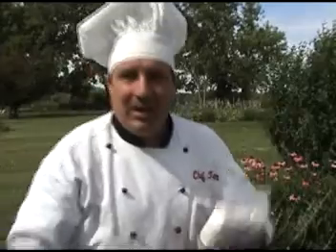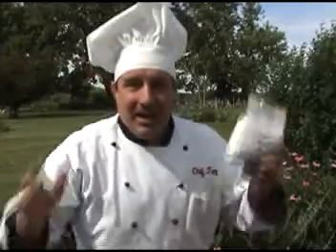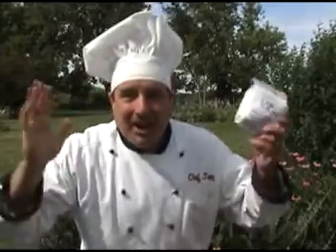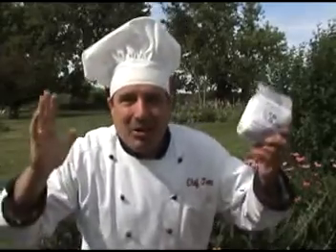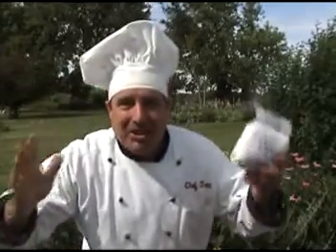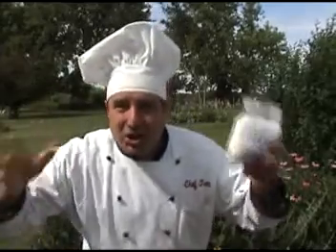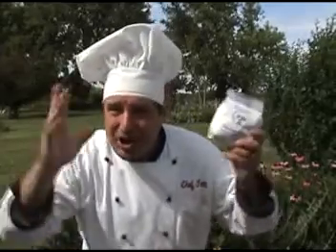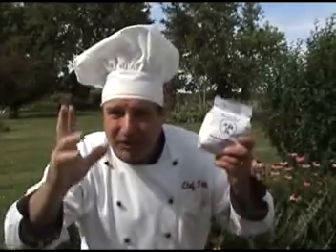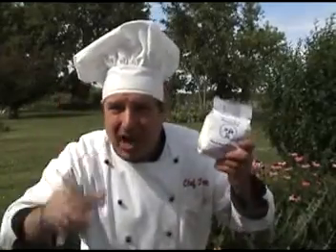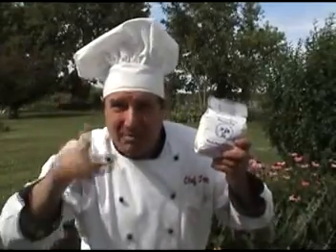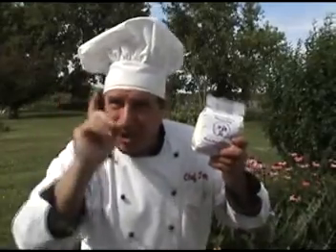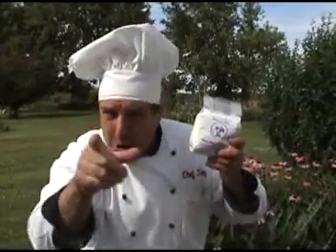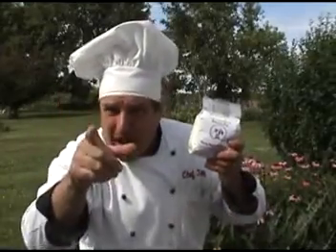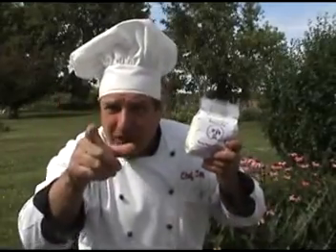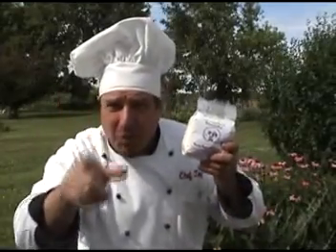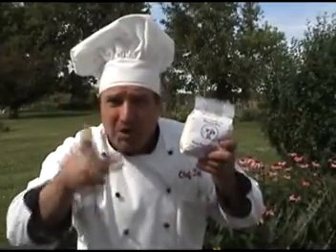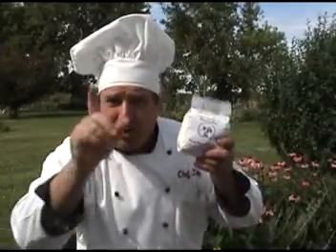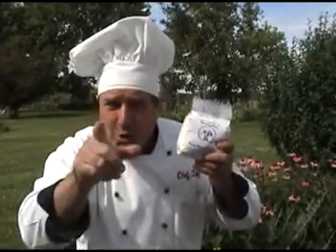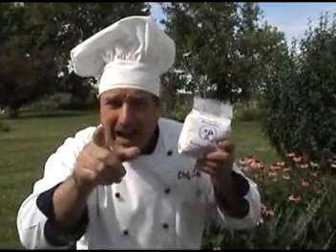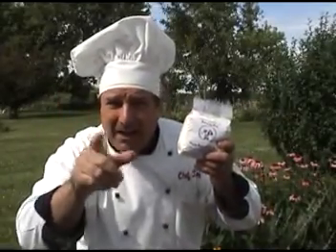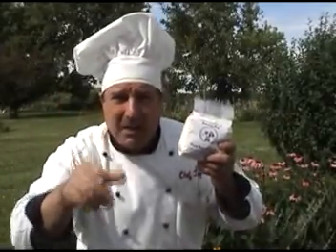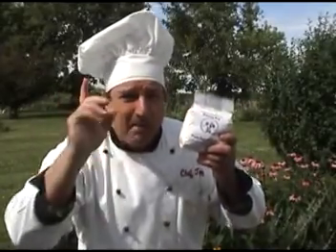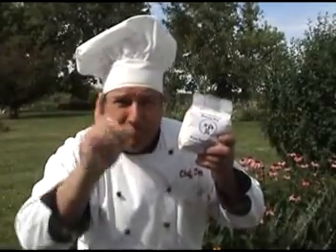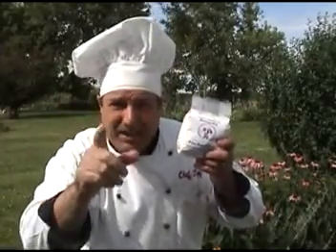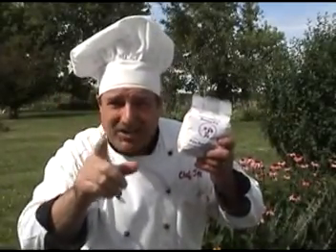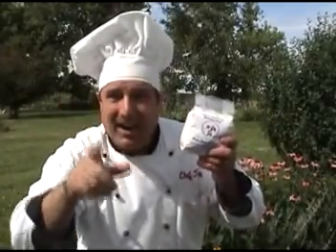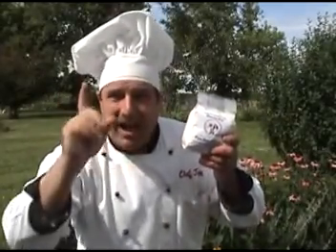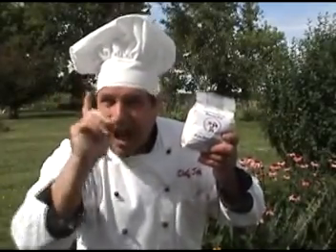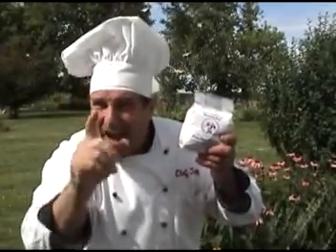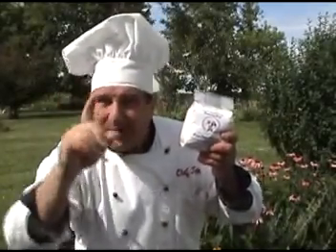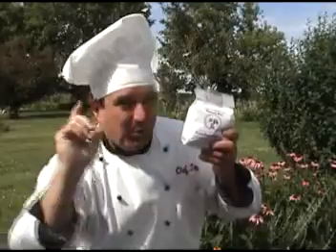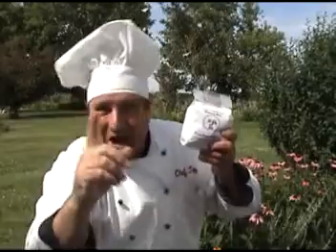Hello out there, Chef Tom. You asked for it, you got it. Pizza on the grill.